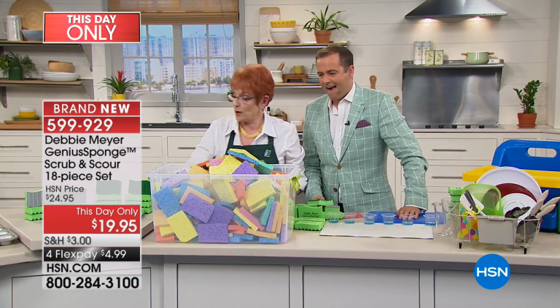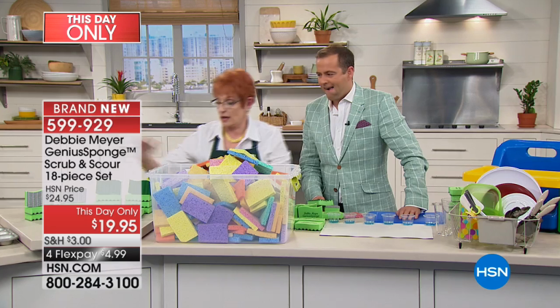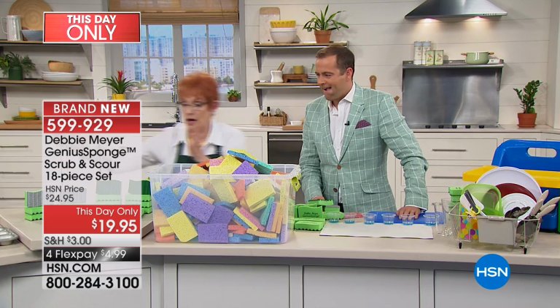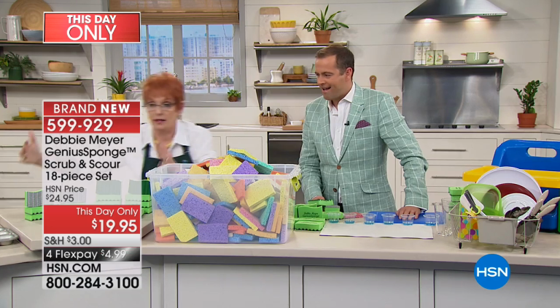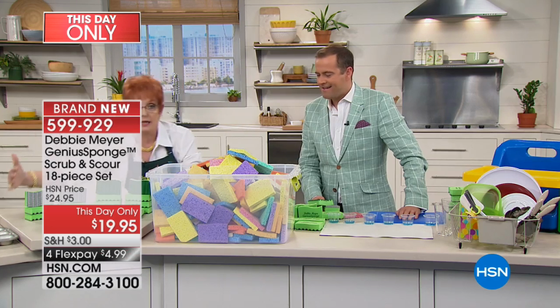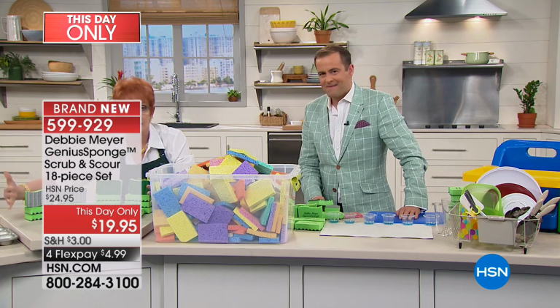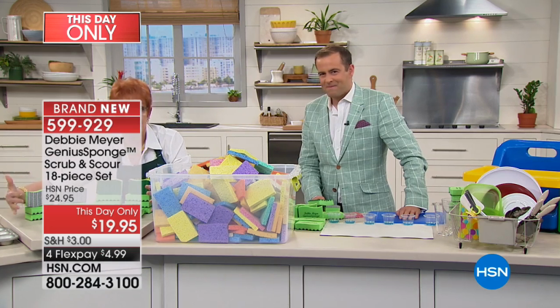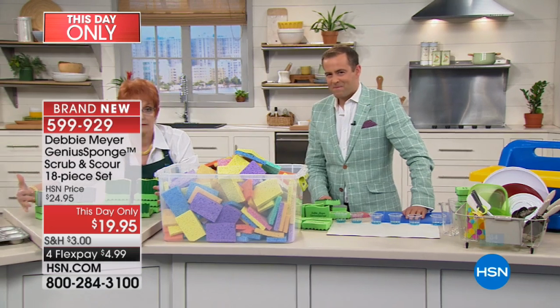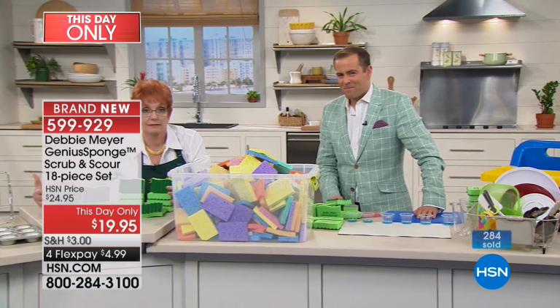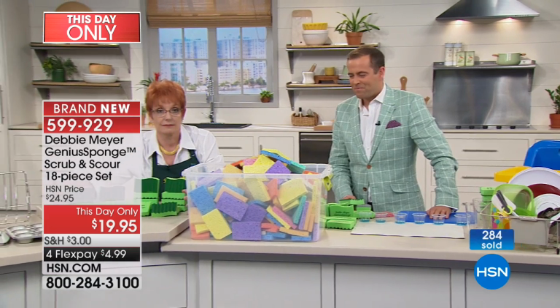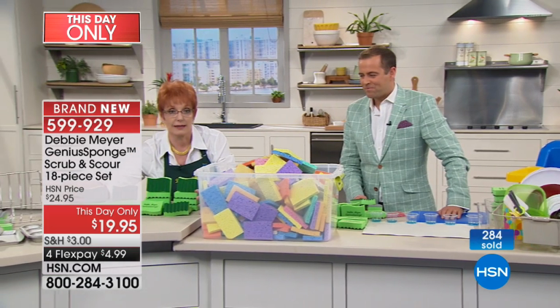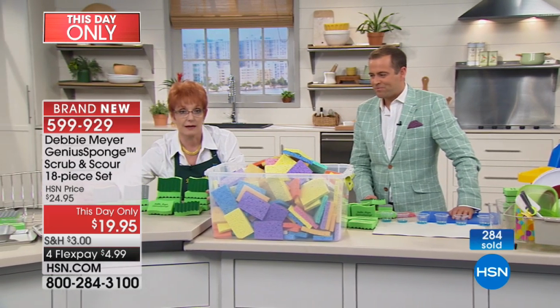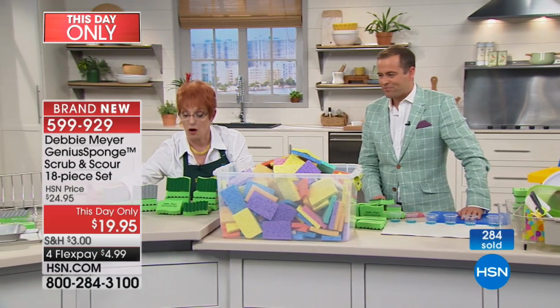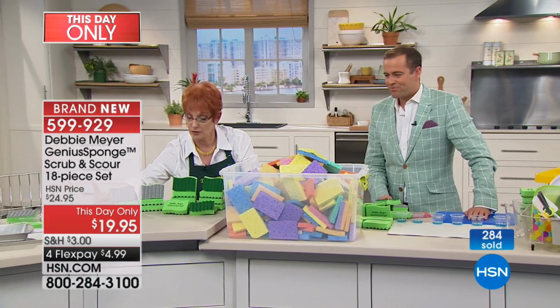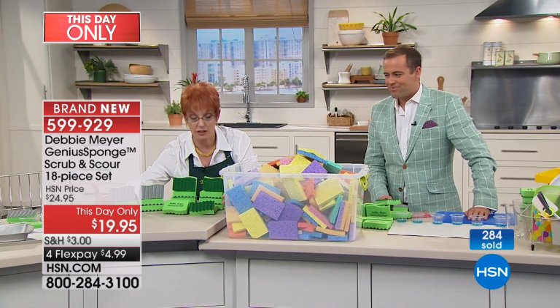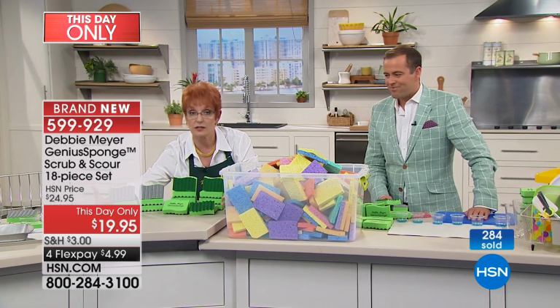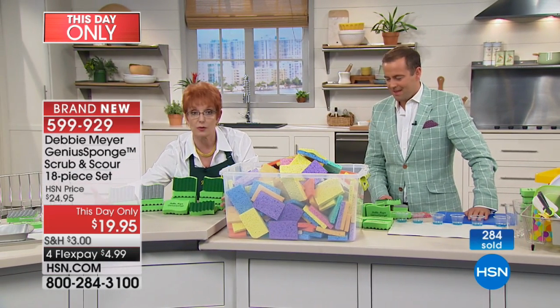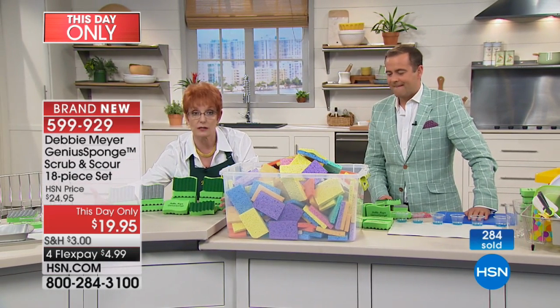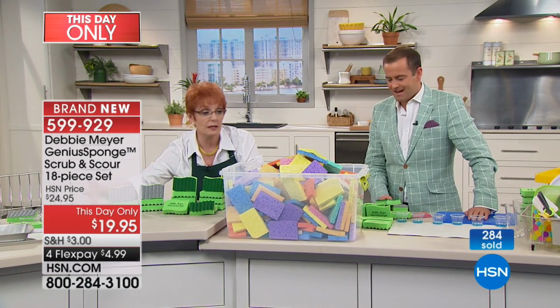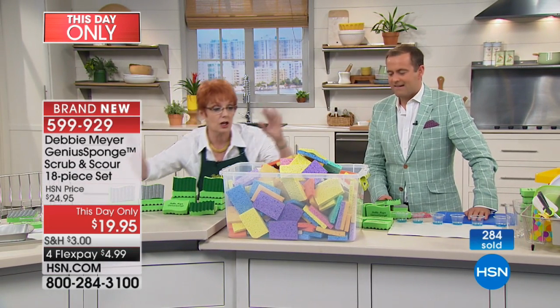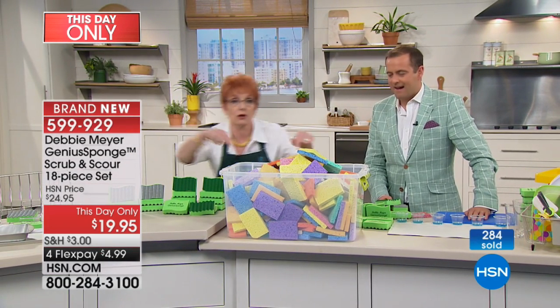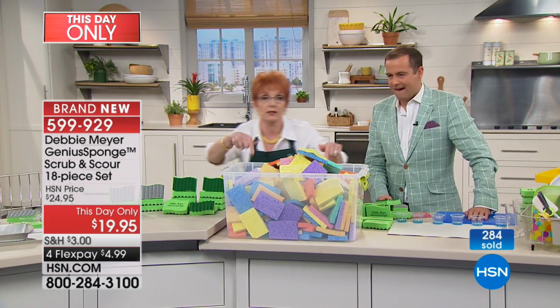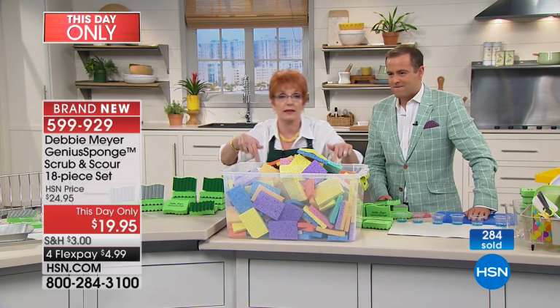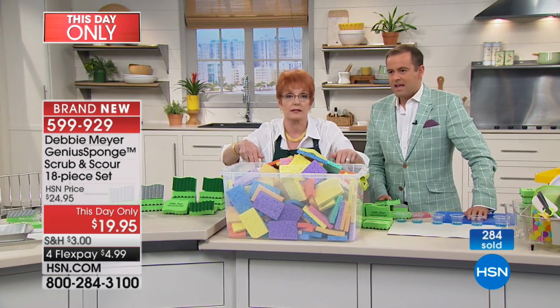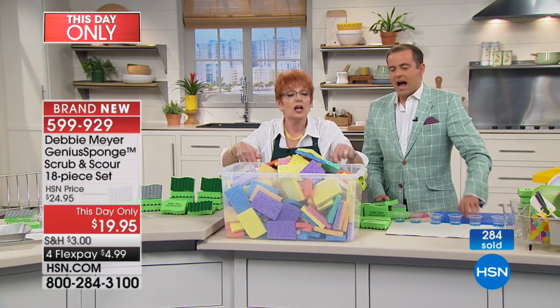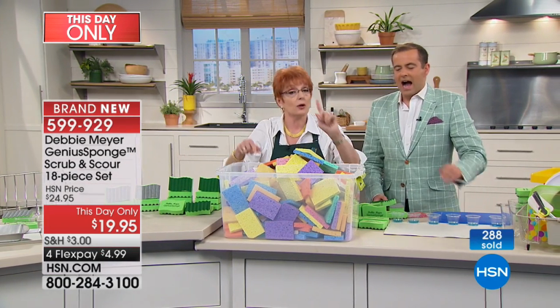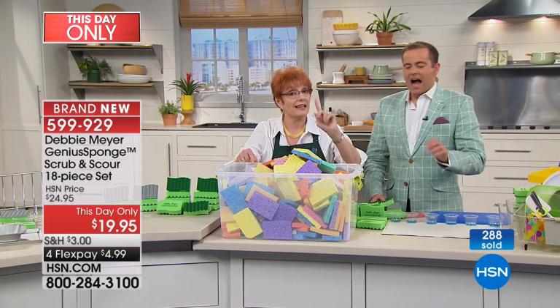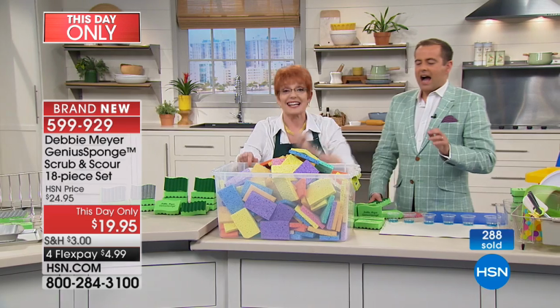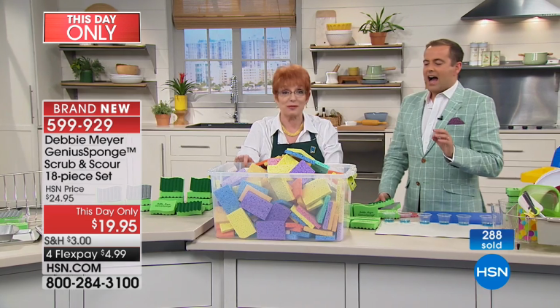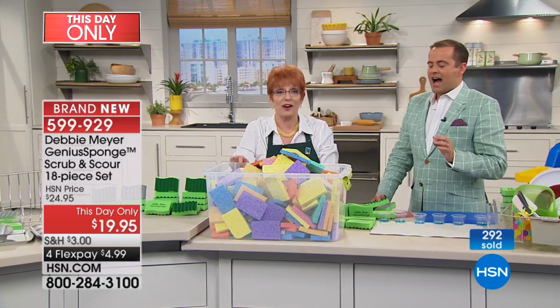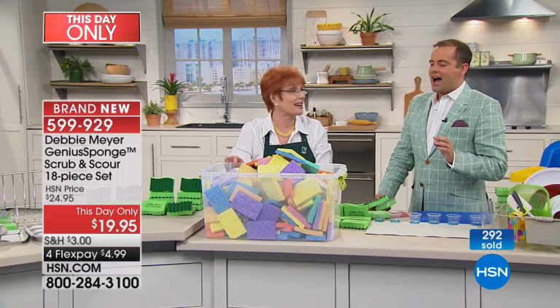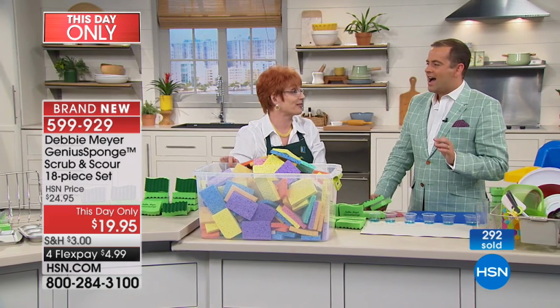With this set, just these few pieces, you don't have to buy 270 ordinary sponges. Yes, it's more economical.